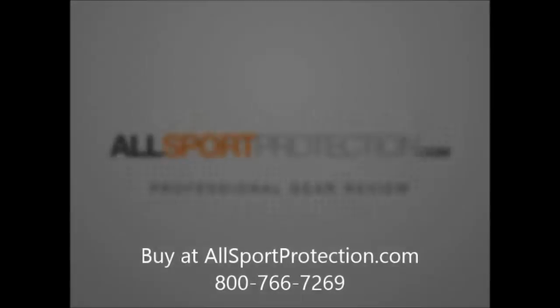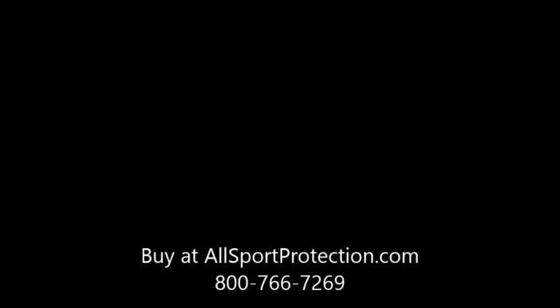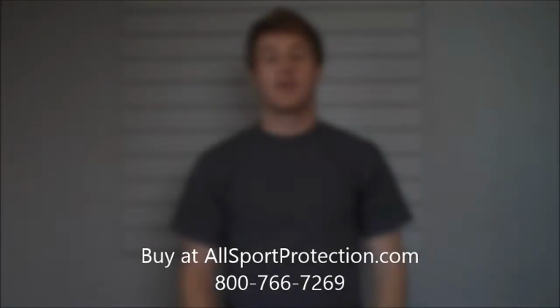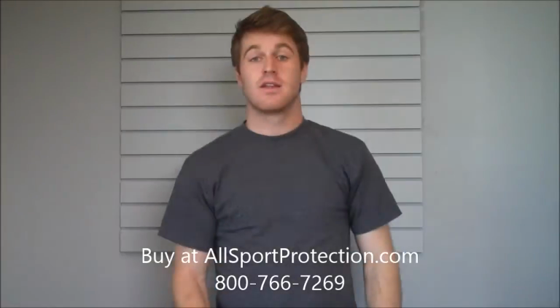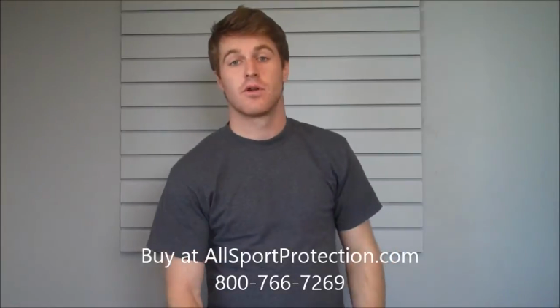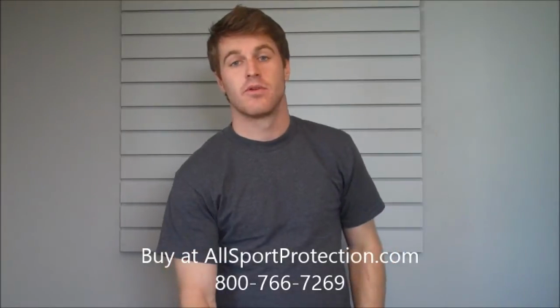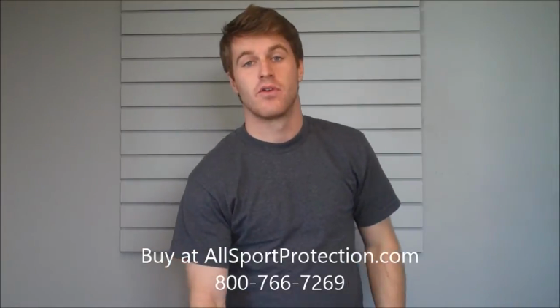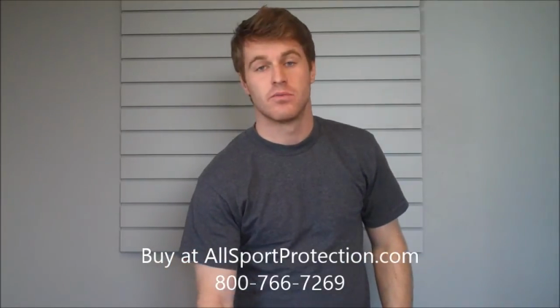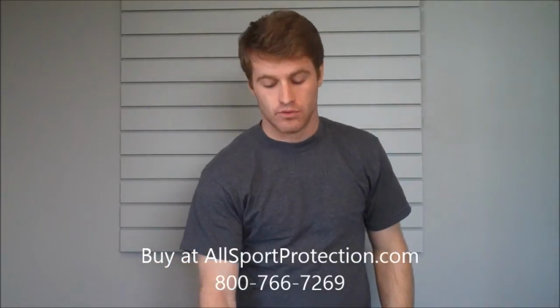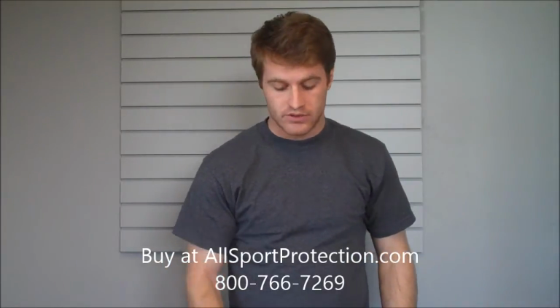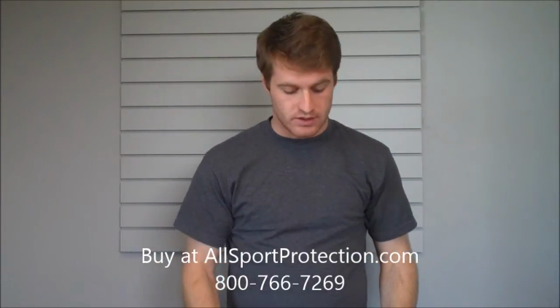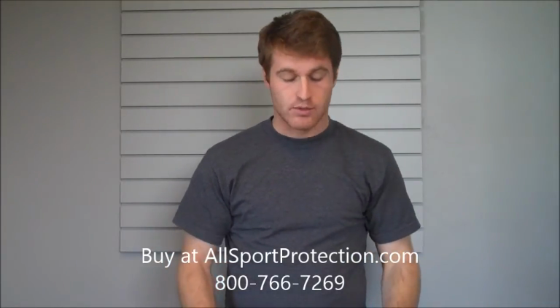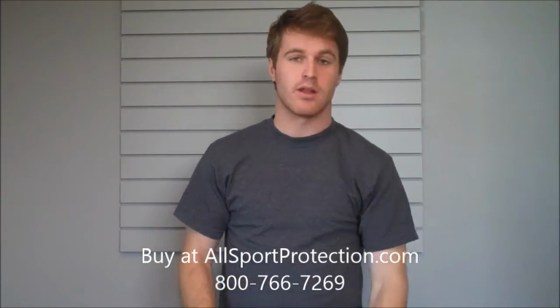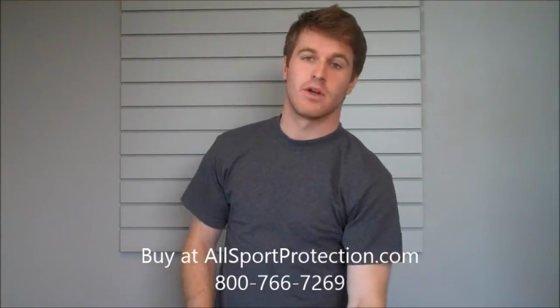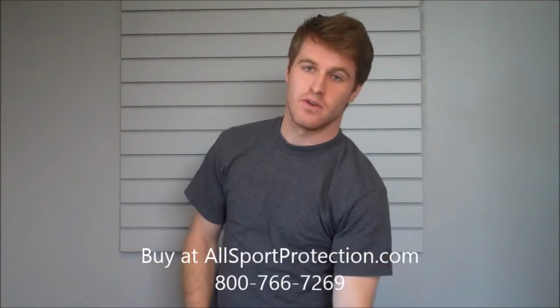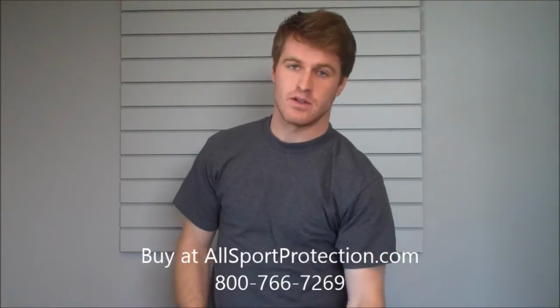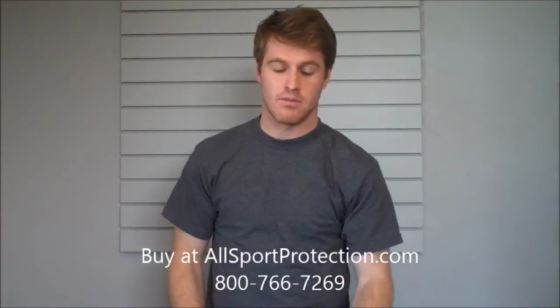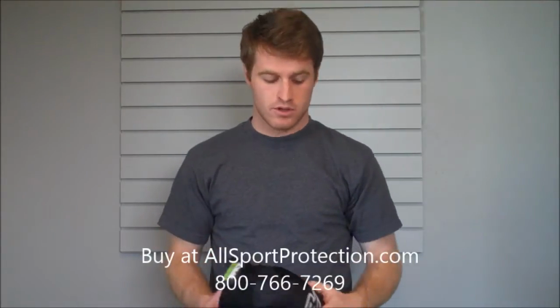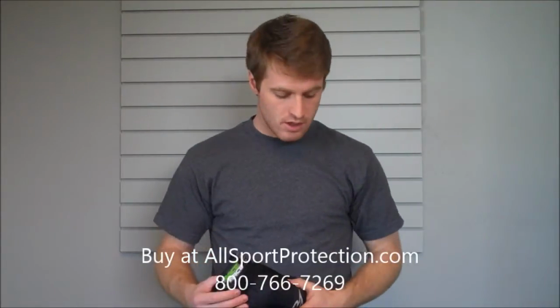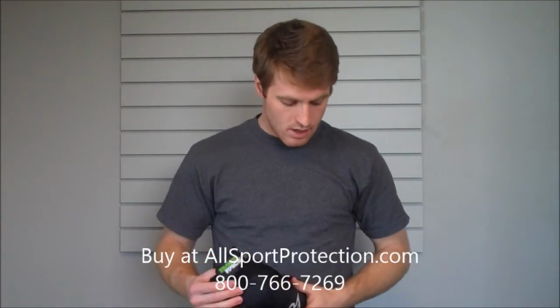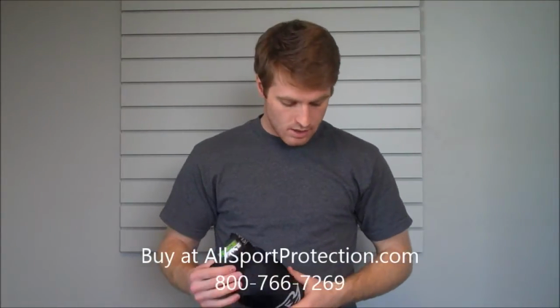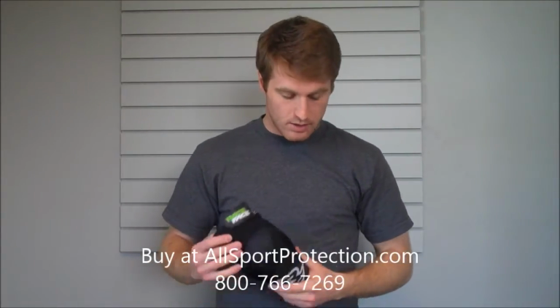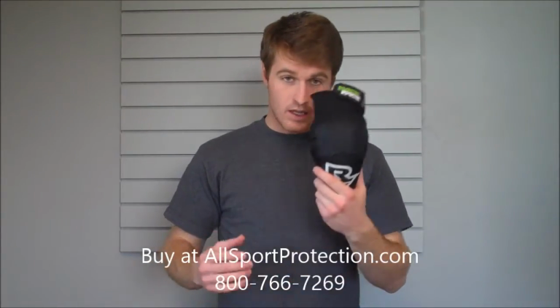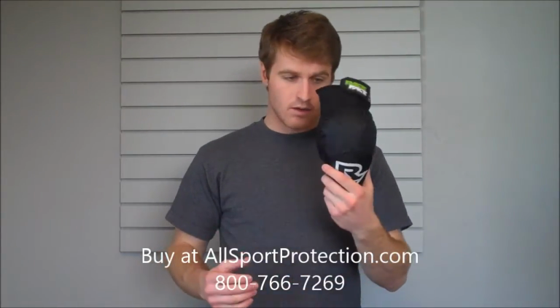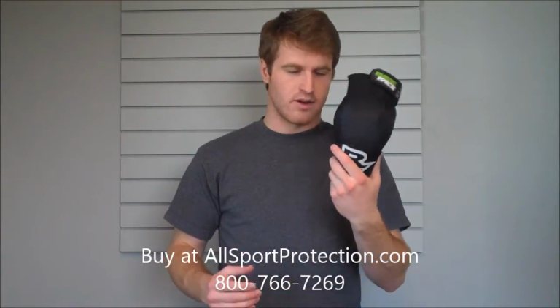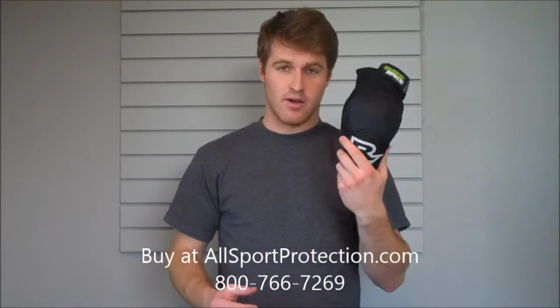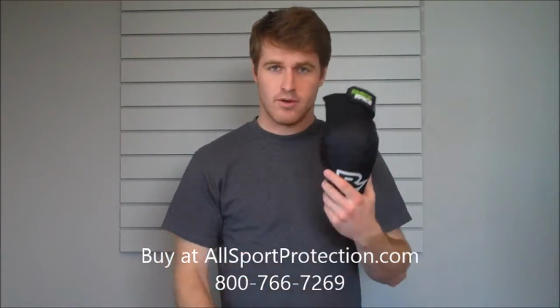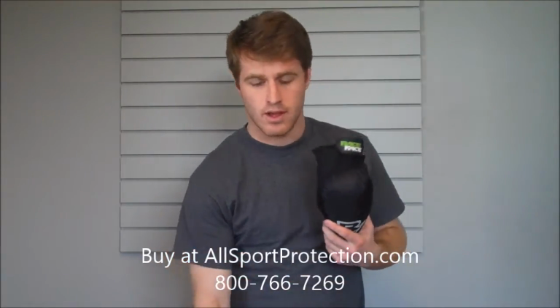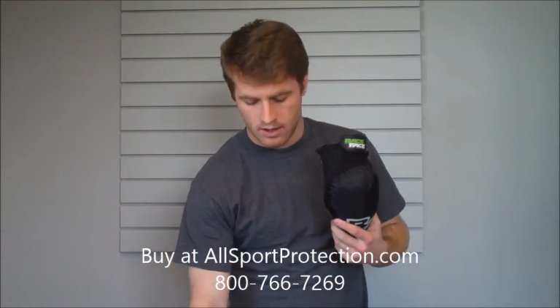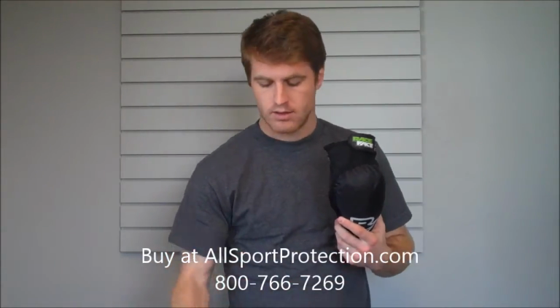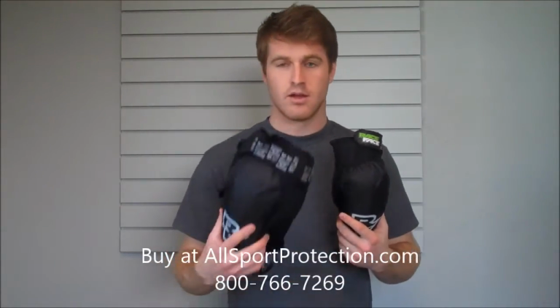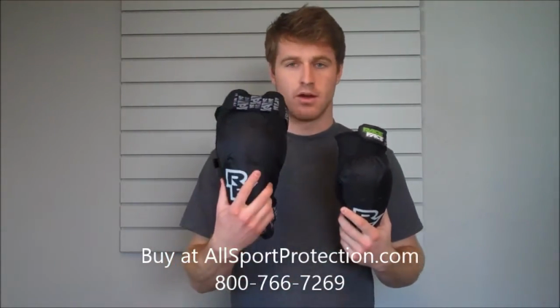All right guys, today we're going to be reviewing some more Race Face gear. We've got the Race Face Ambush elbow and knee guard.